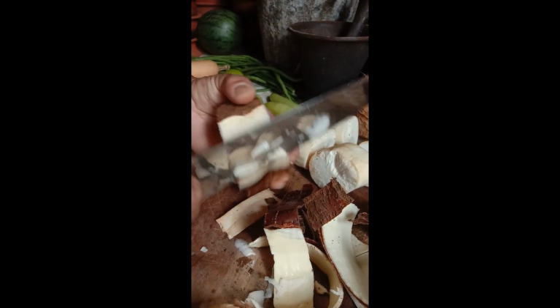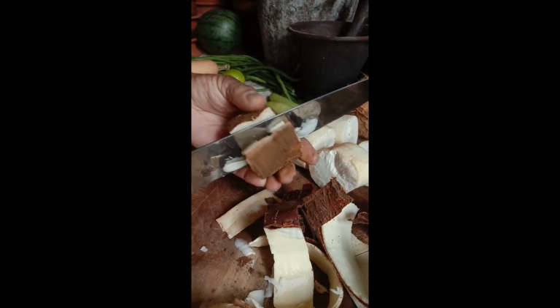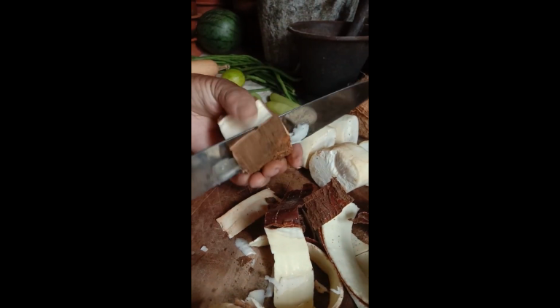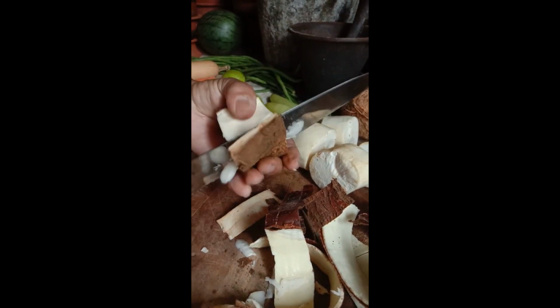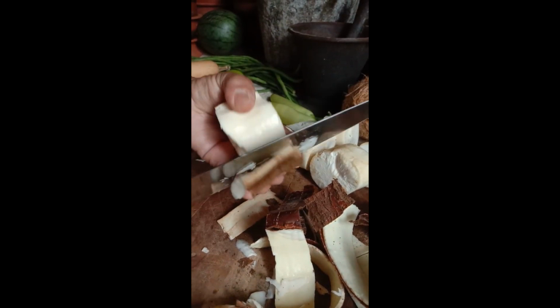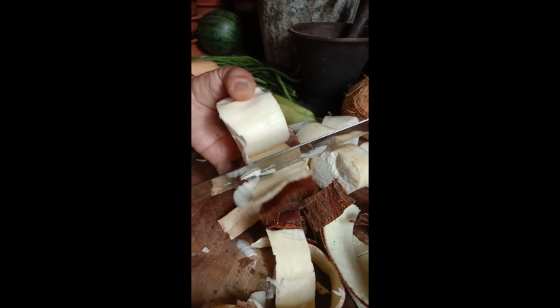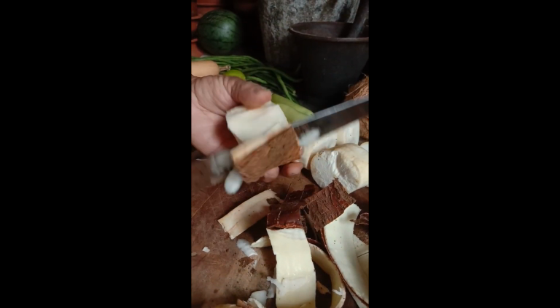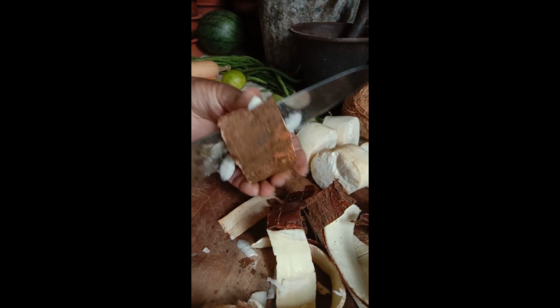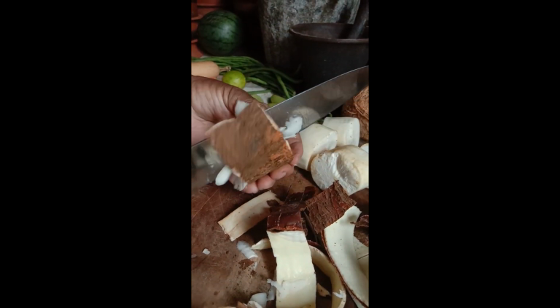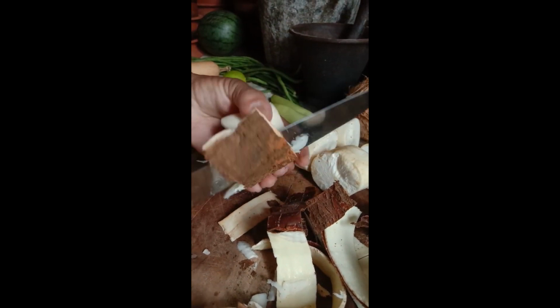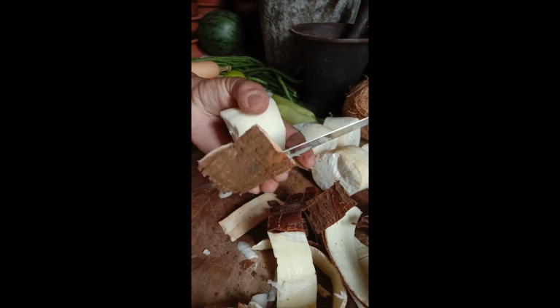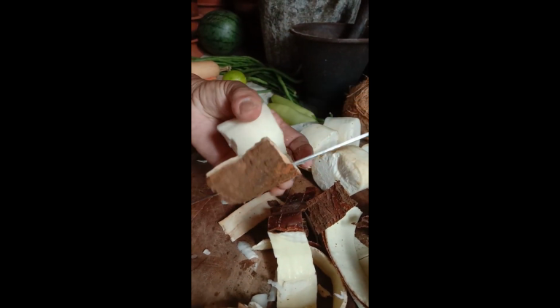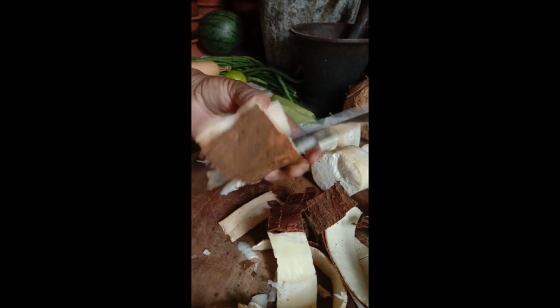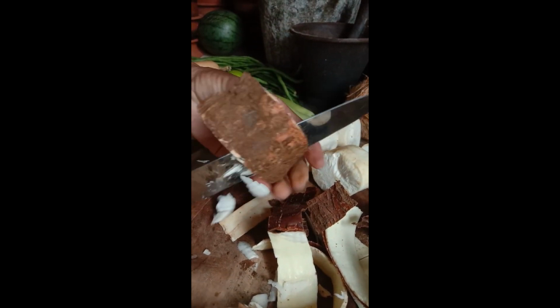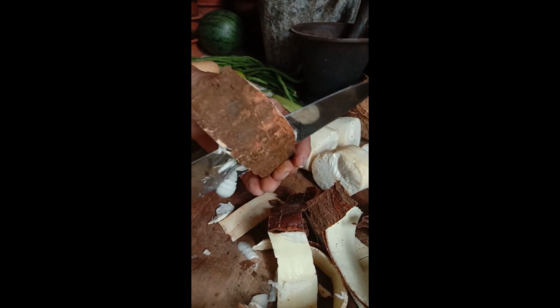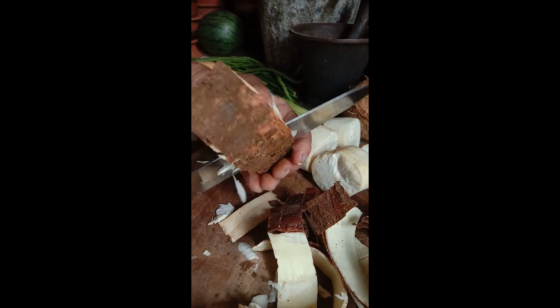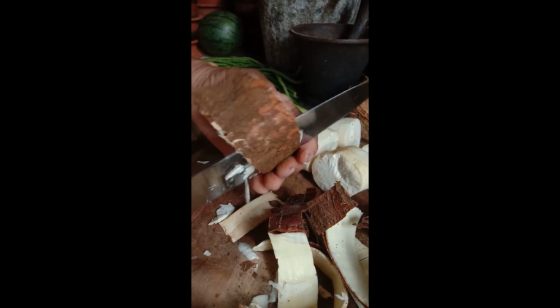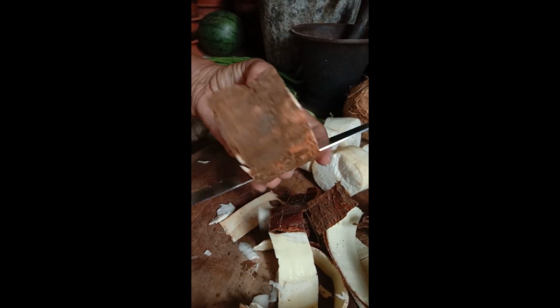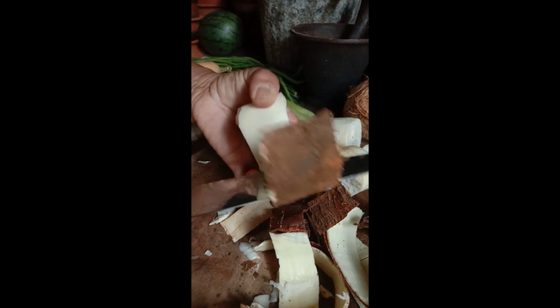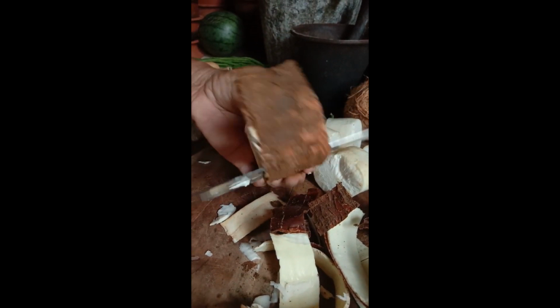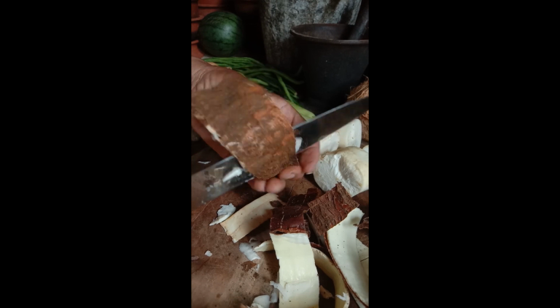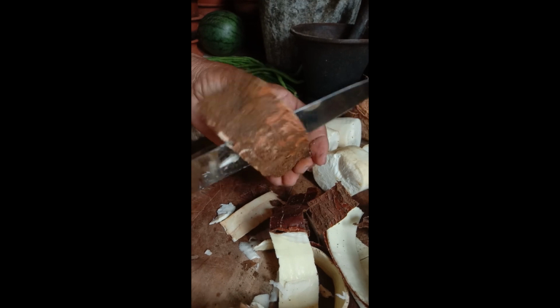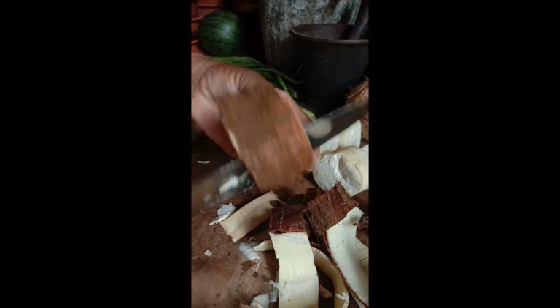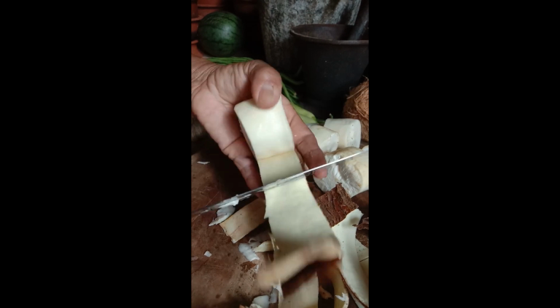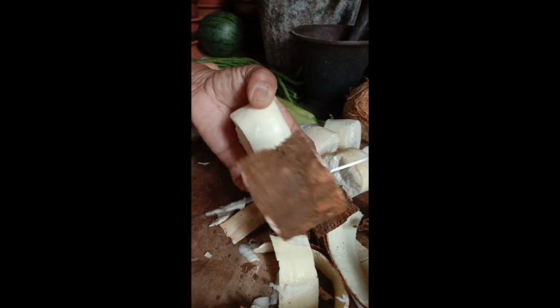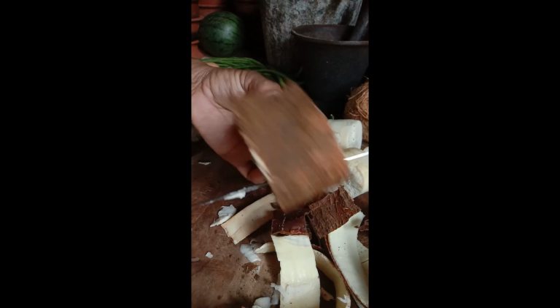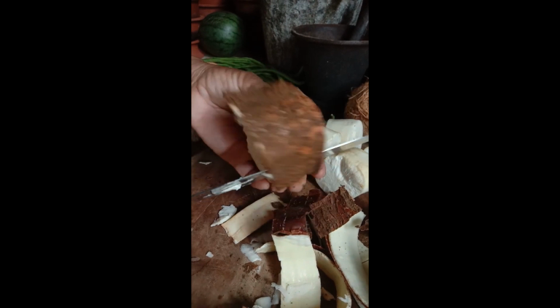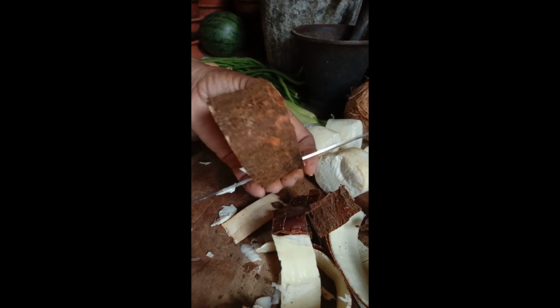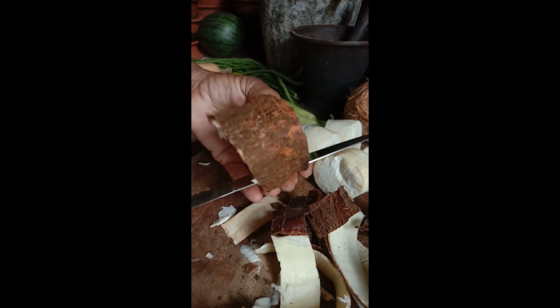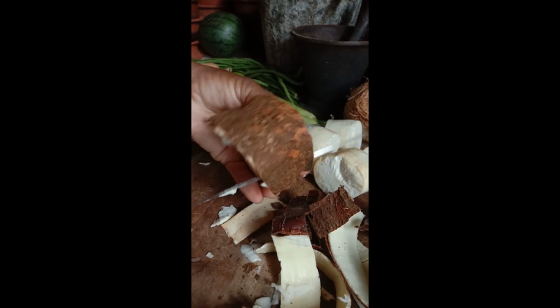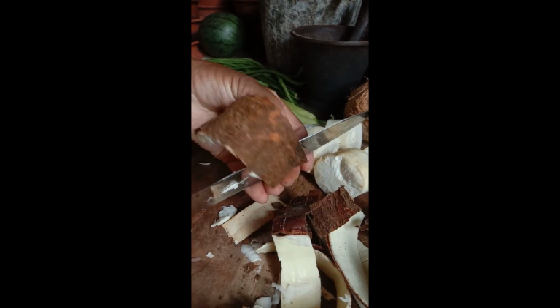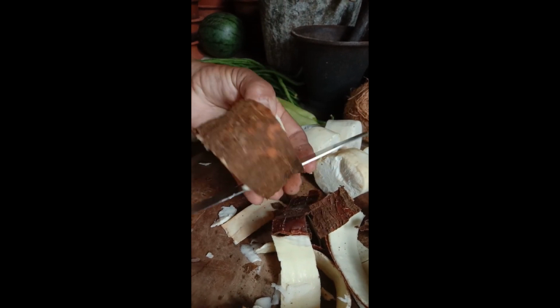This is a guilt and milk. I'm going to add some garlic, and a little bit of cilantro.